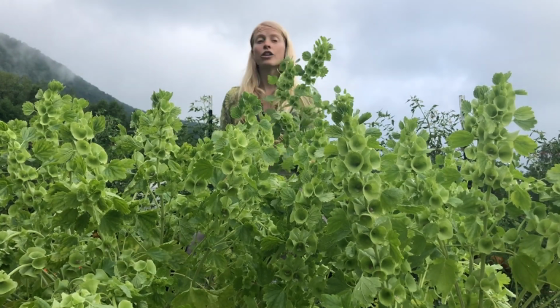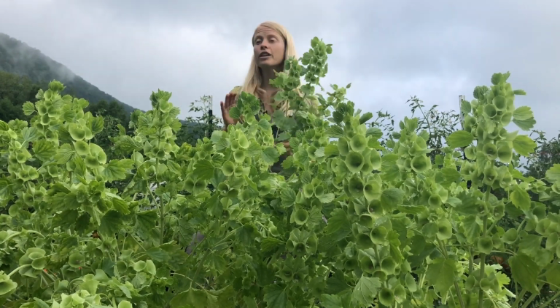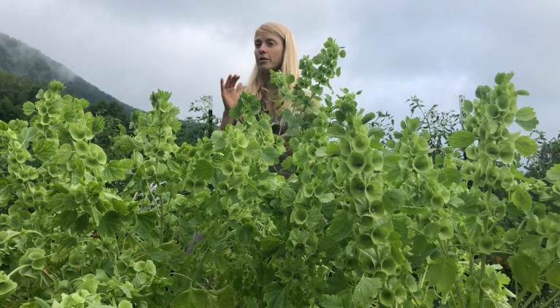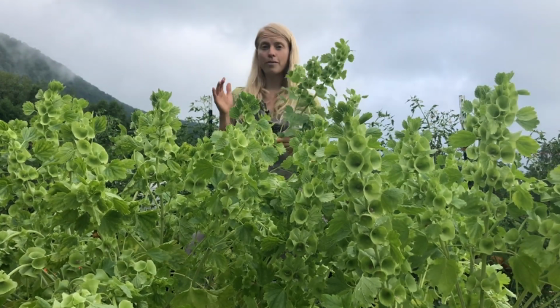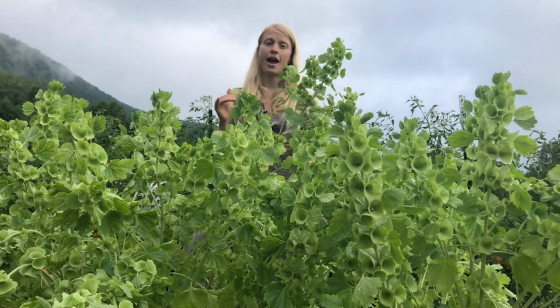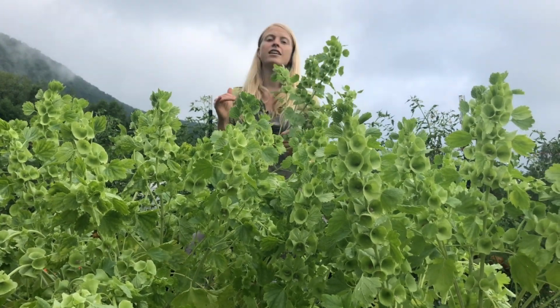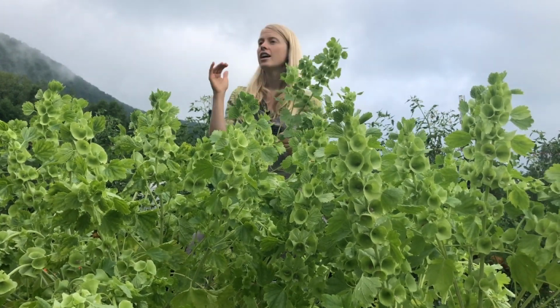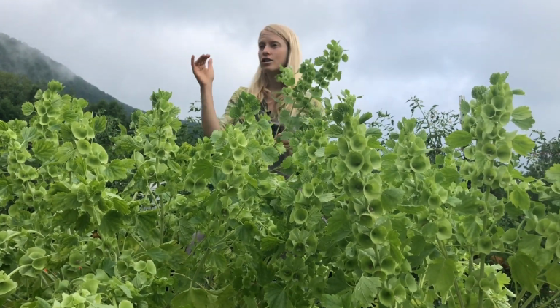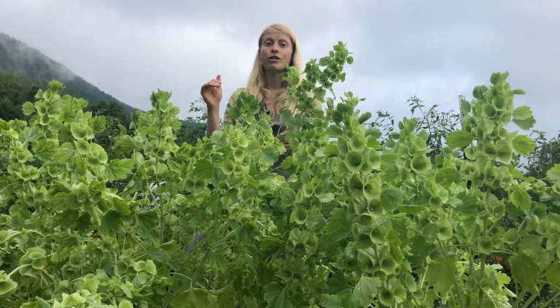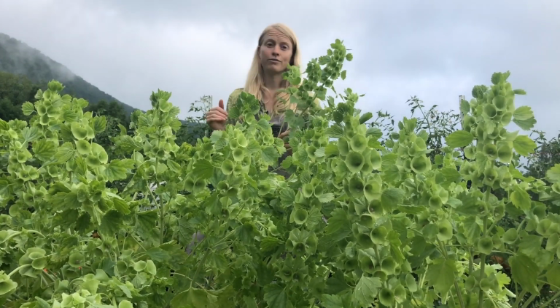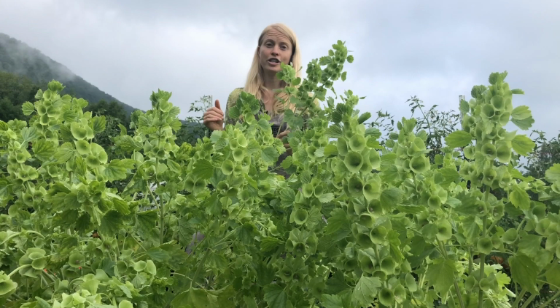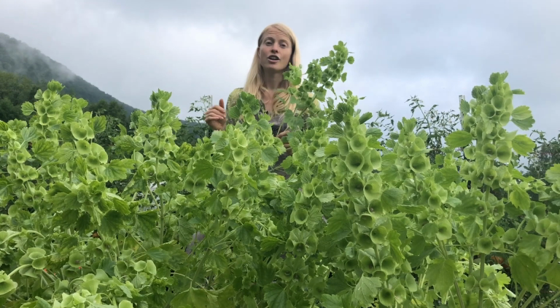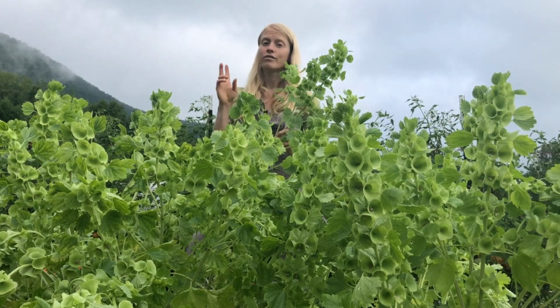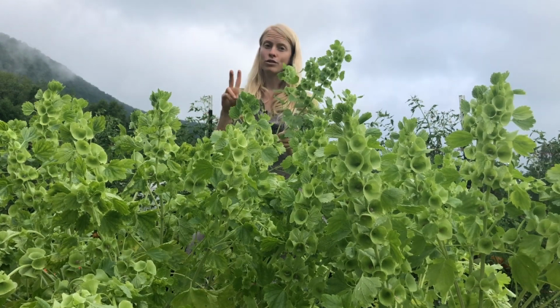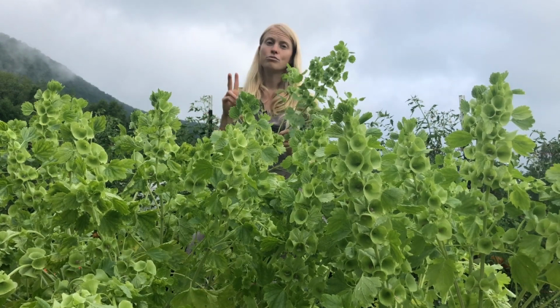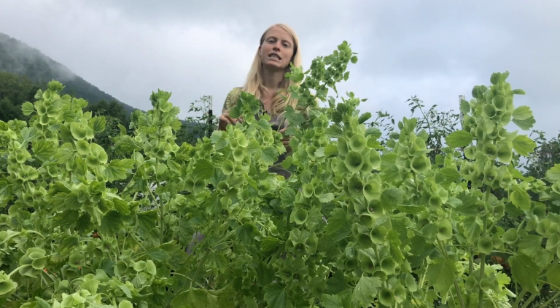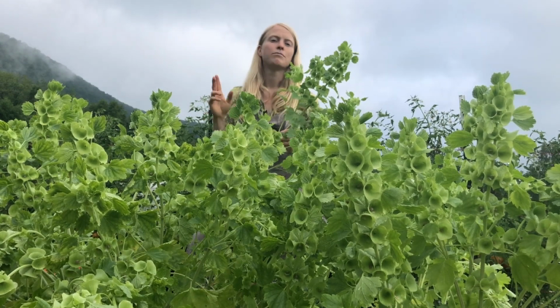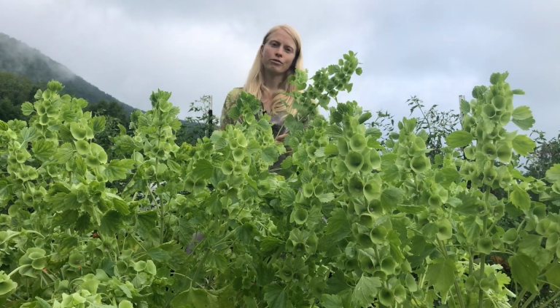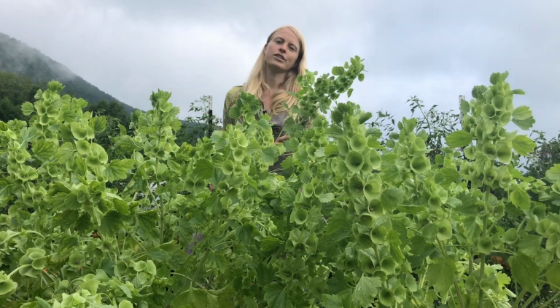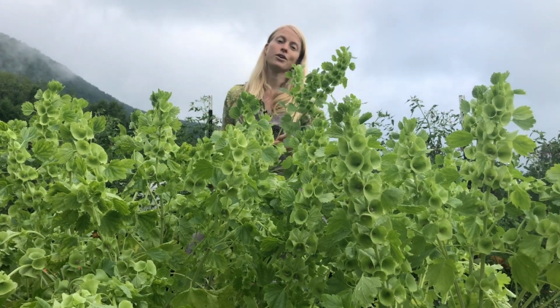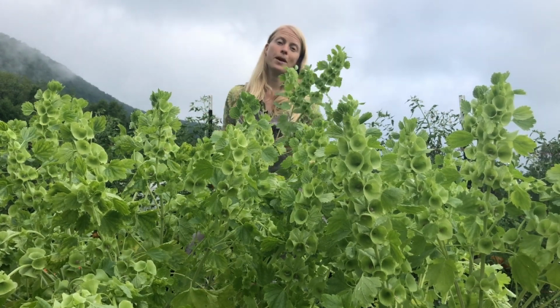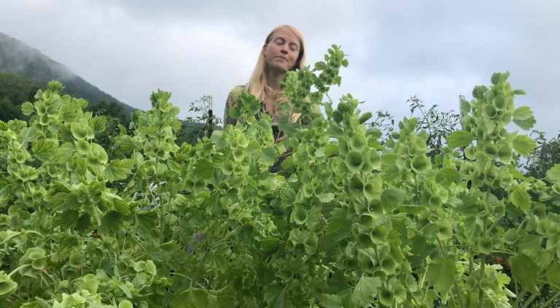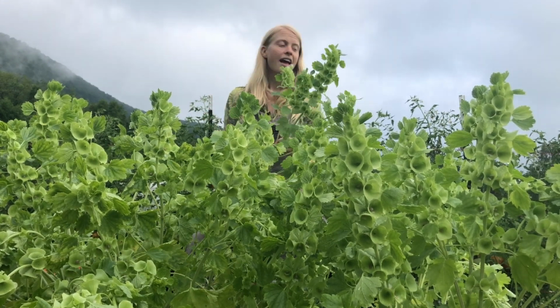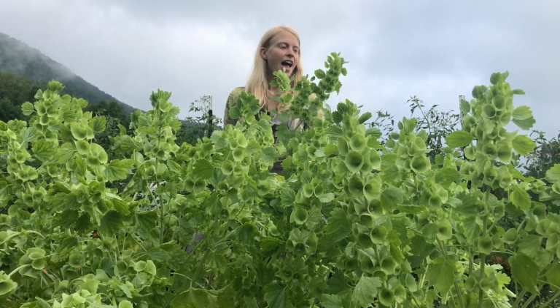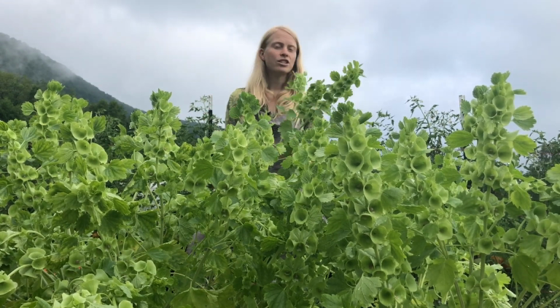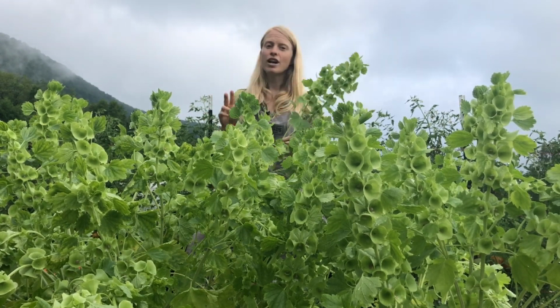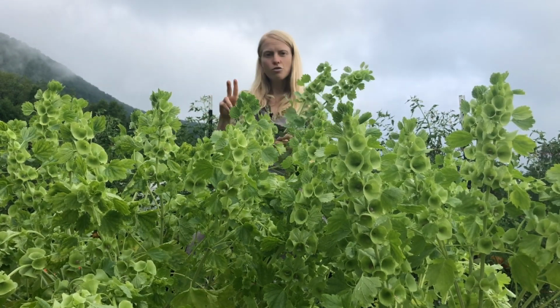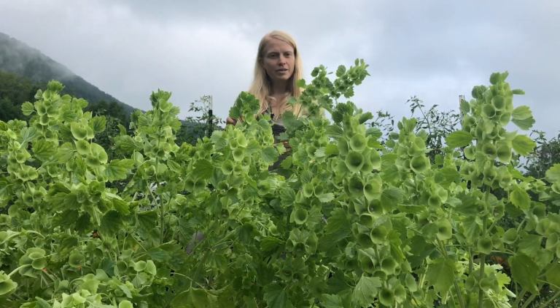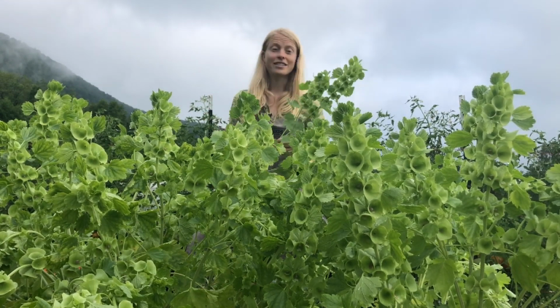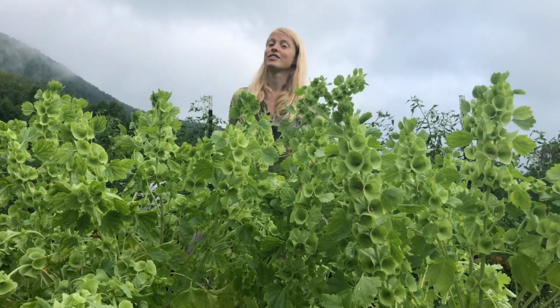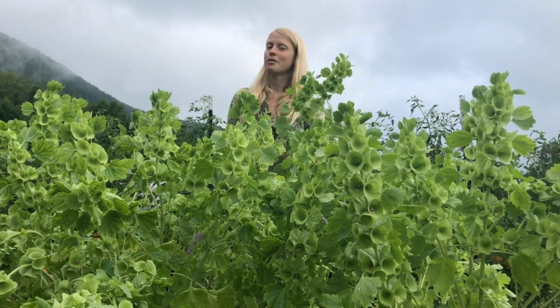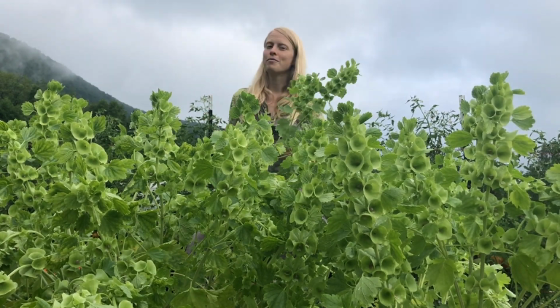Literally put the packet in your fridge for two weeks before you sow them, and you've got two options in the sowing department.